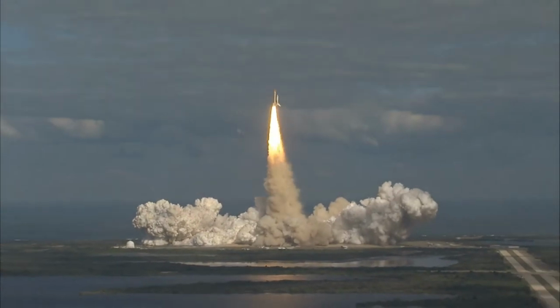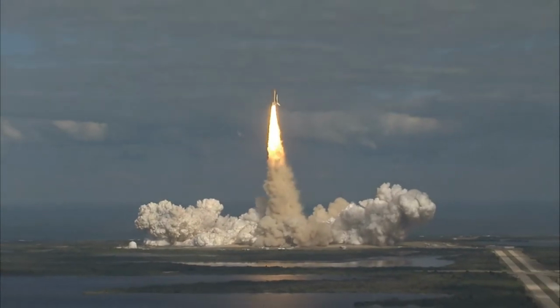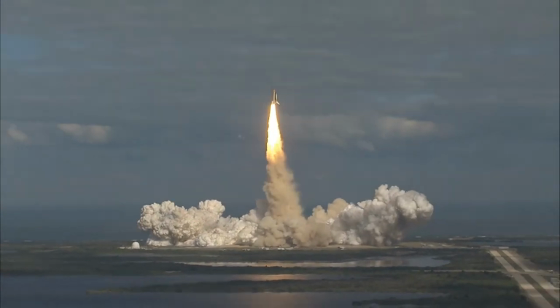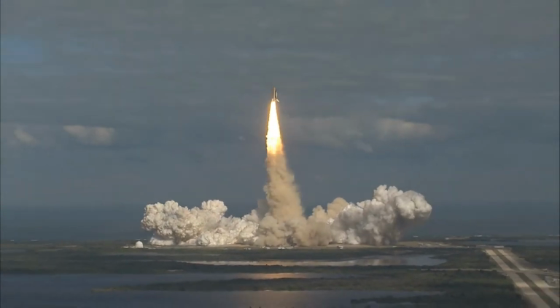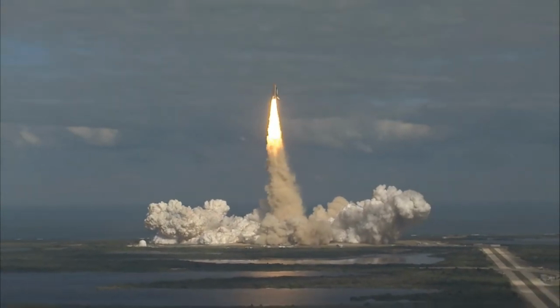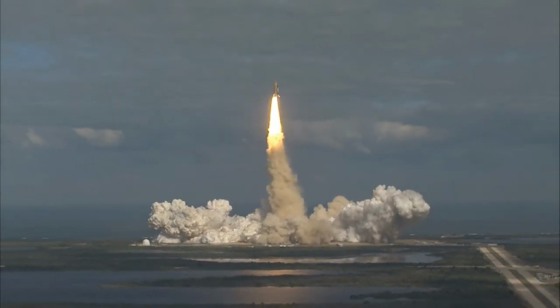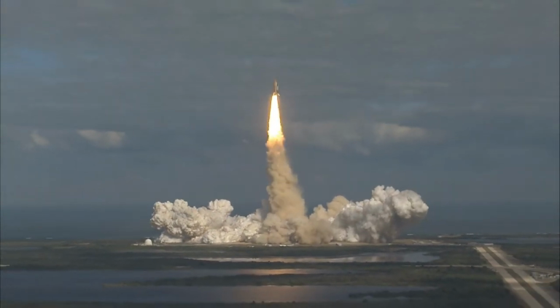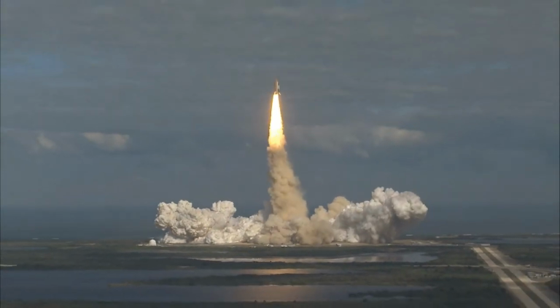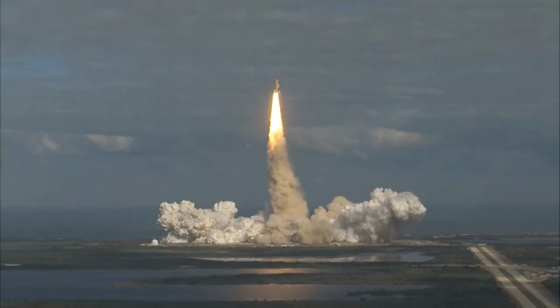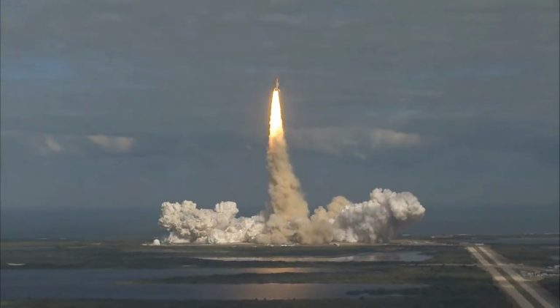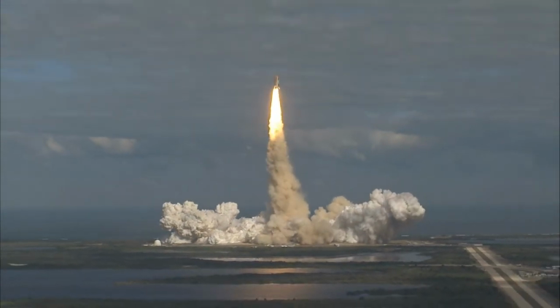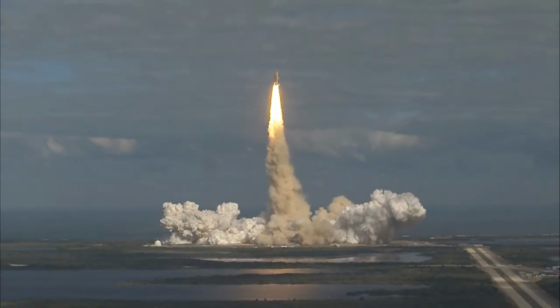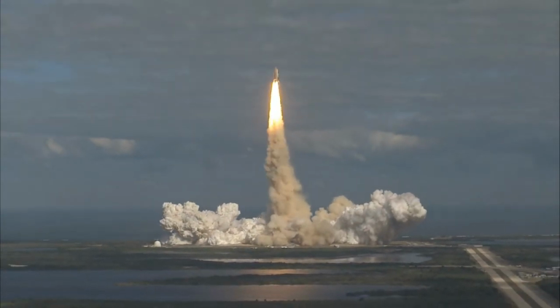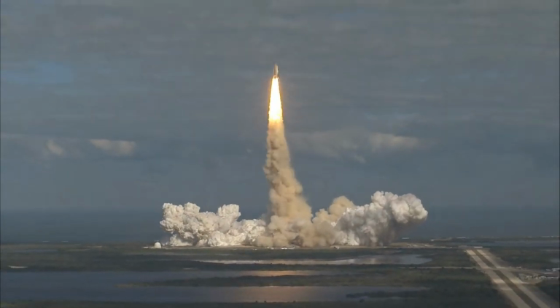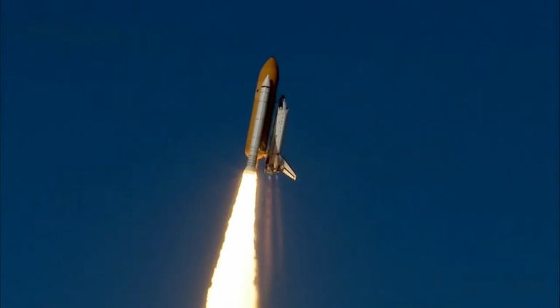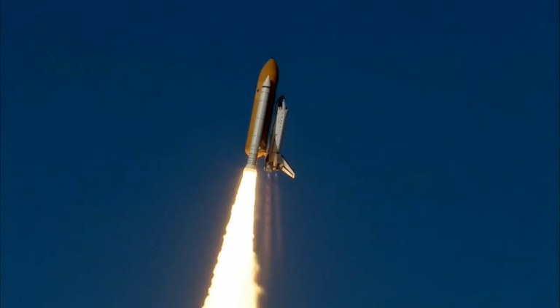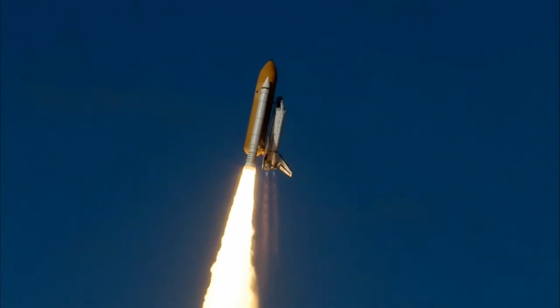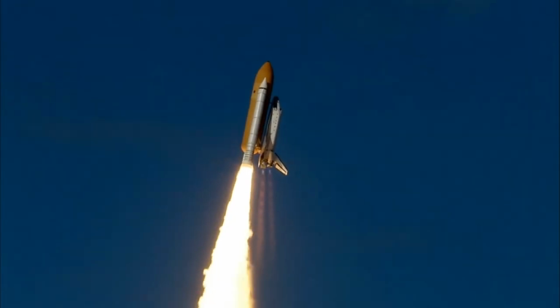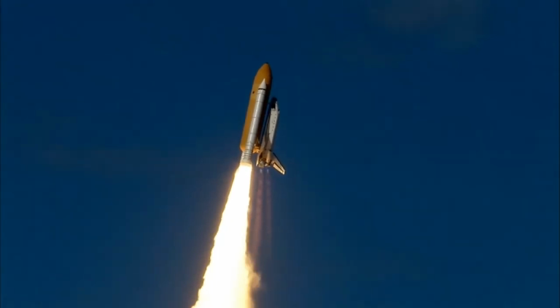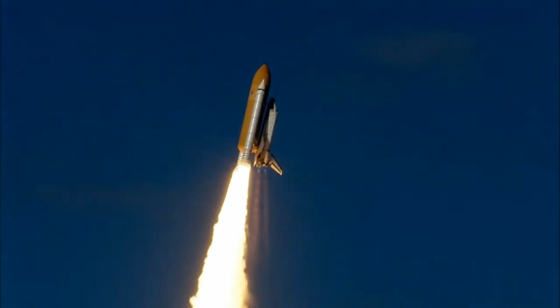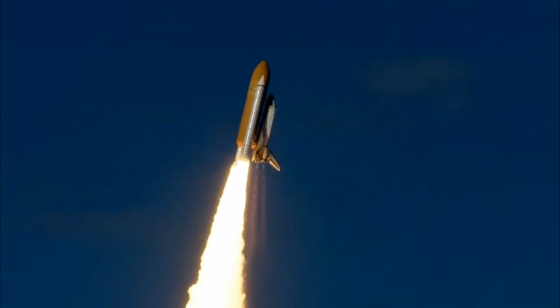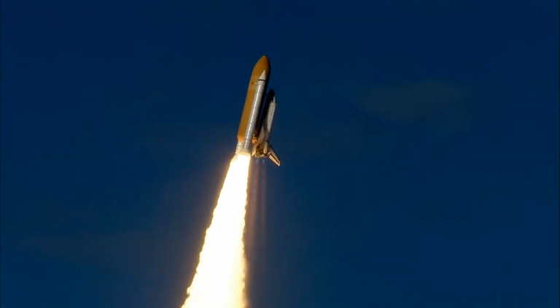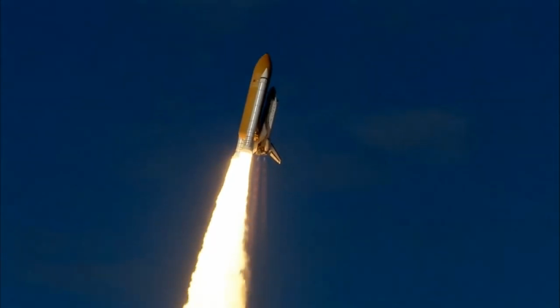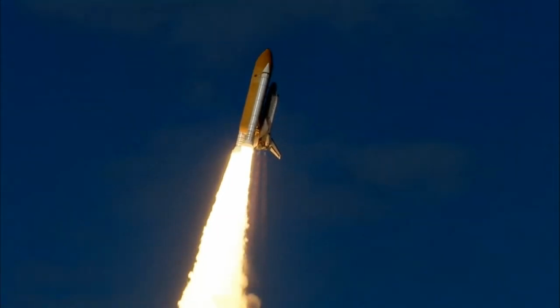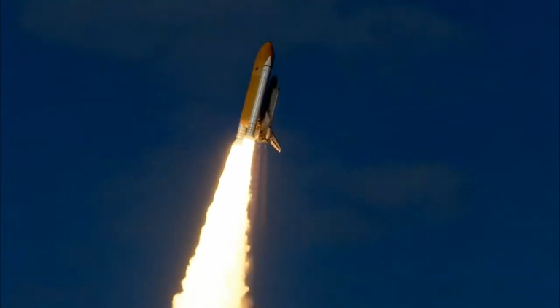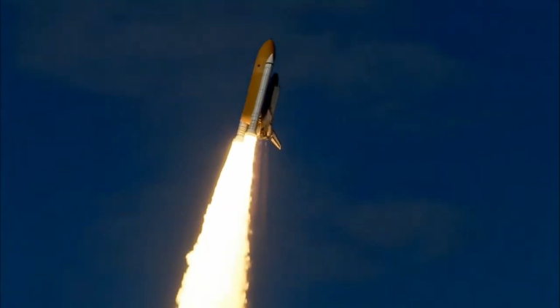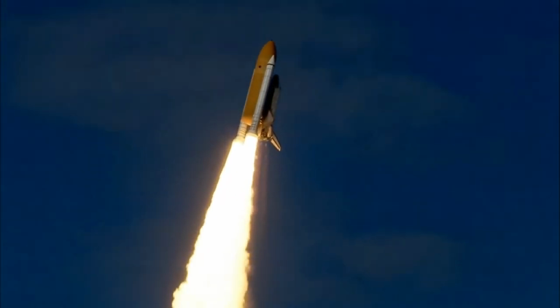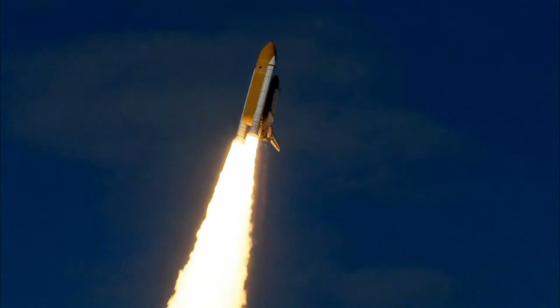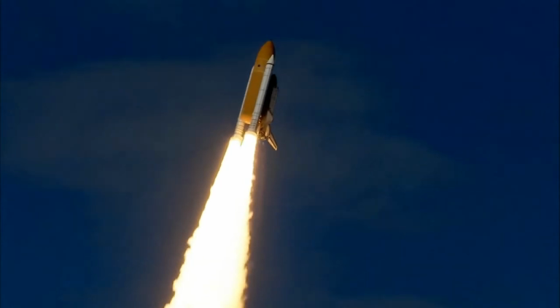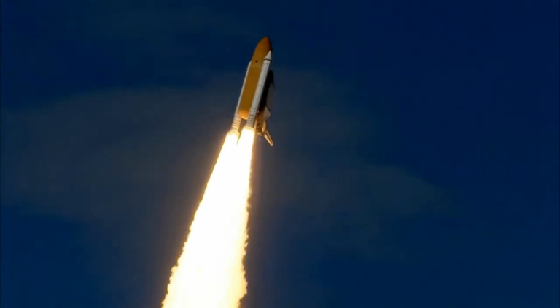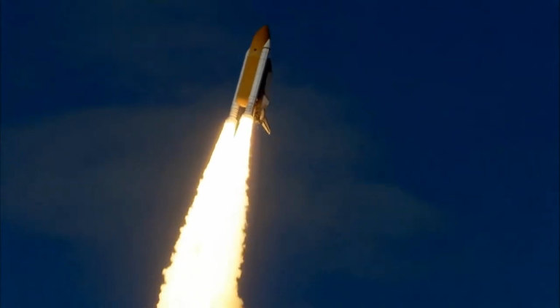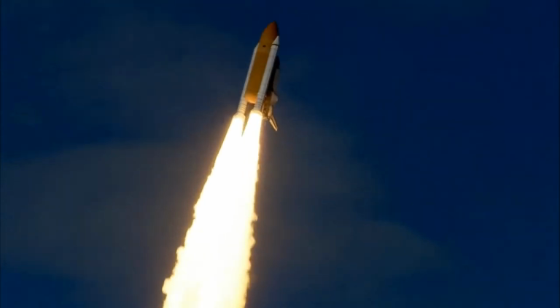Houston now controlling. Atlantis begins its penultimate journey to shore off the International Space Station.